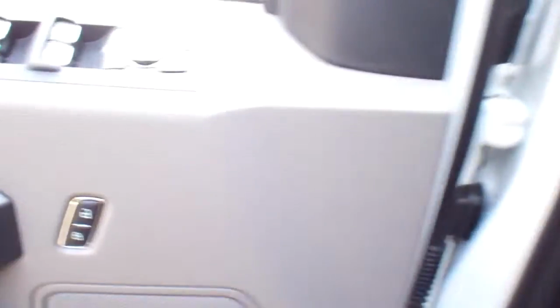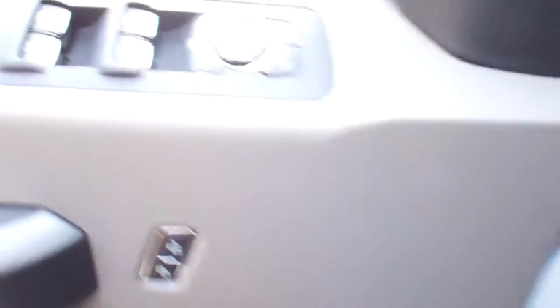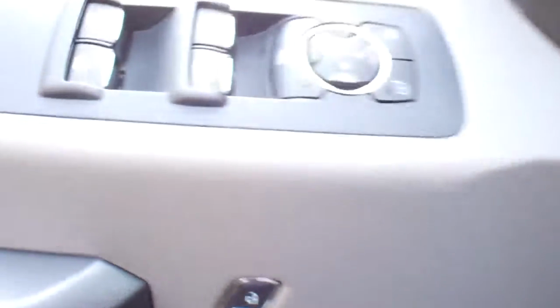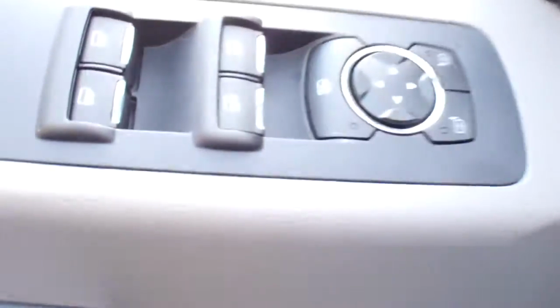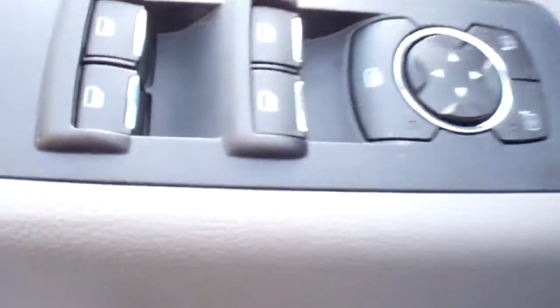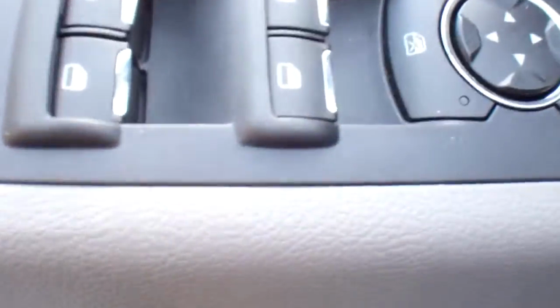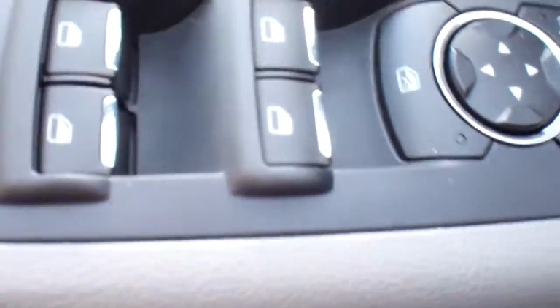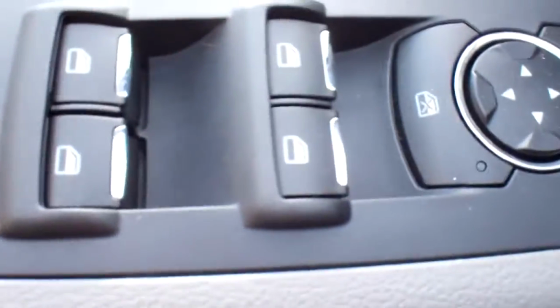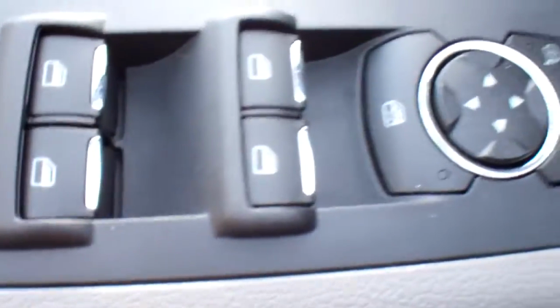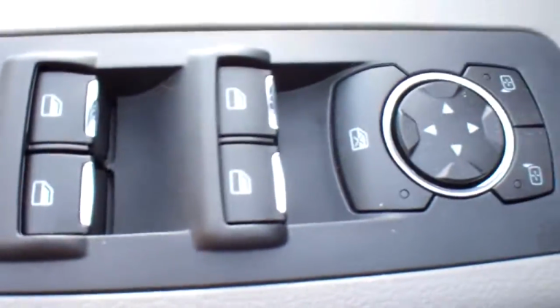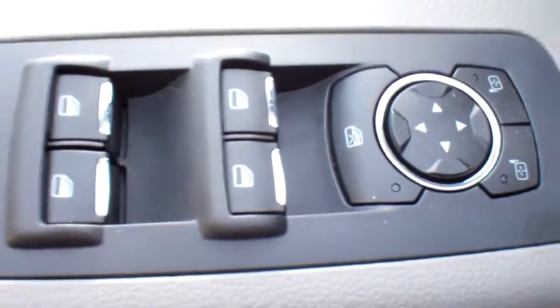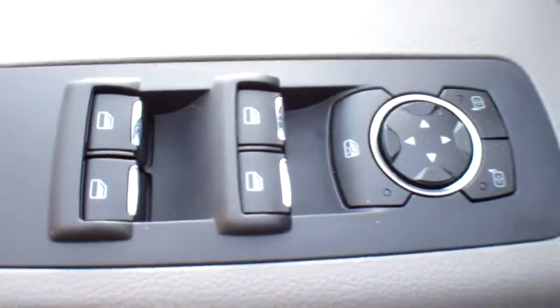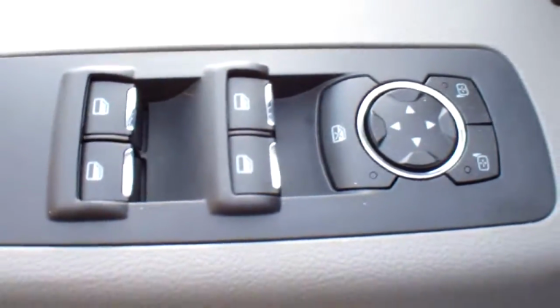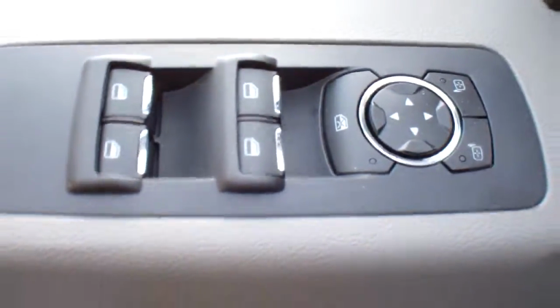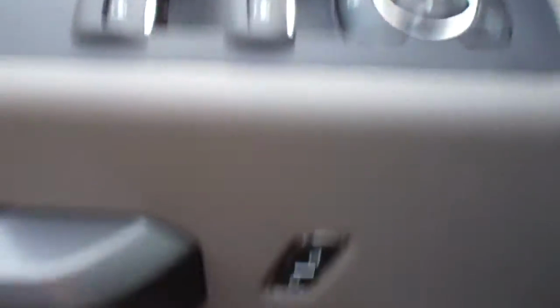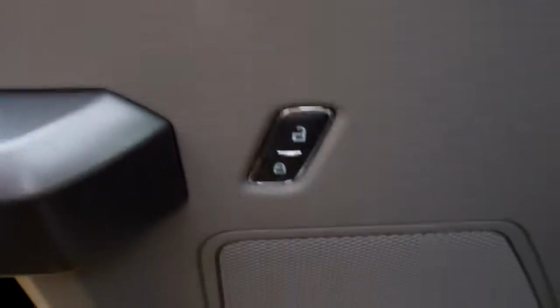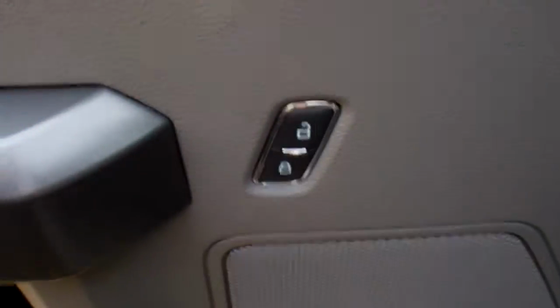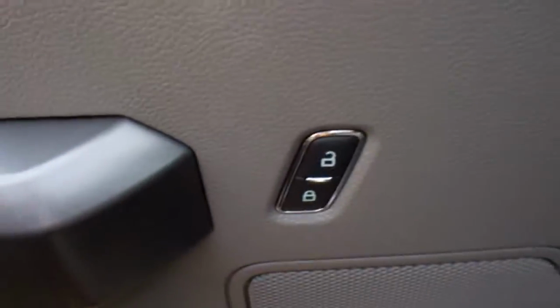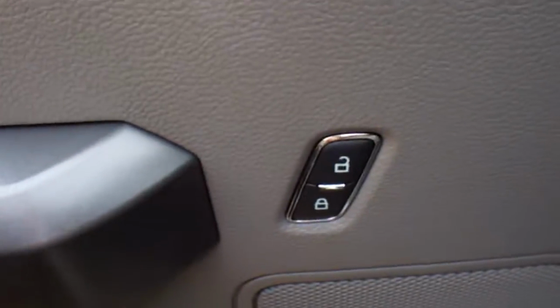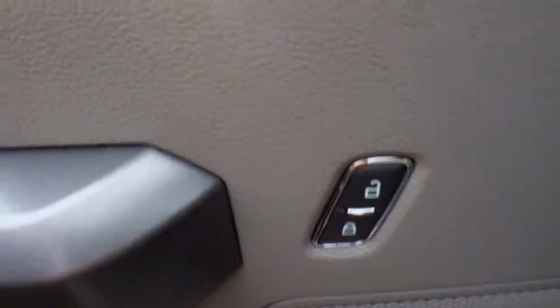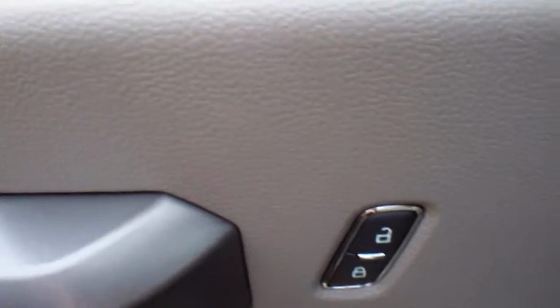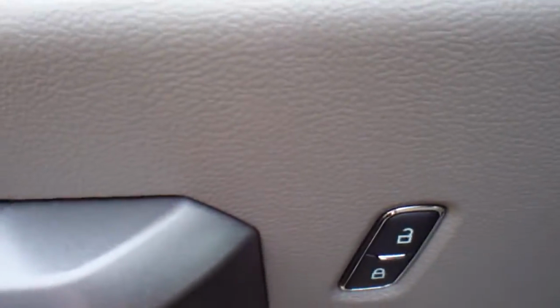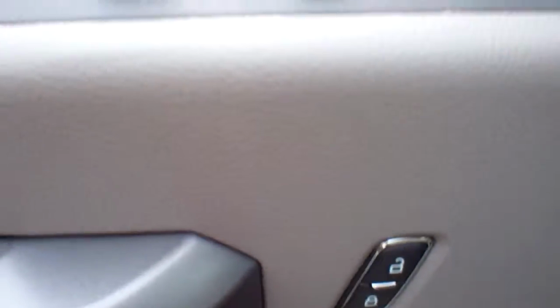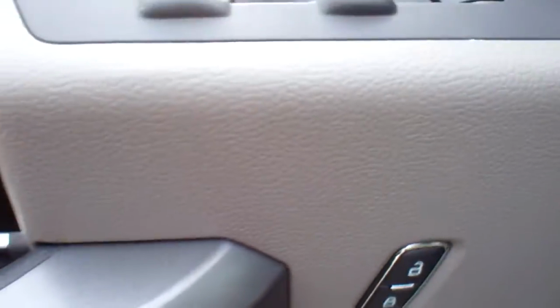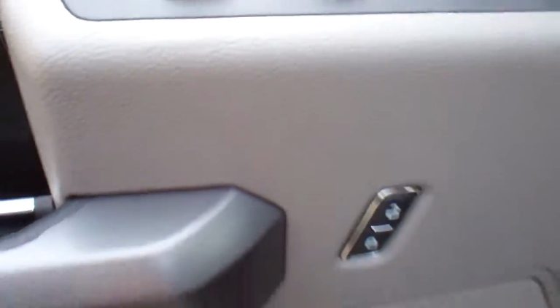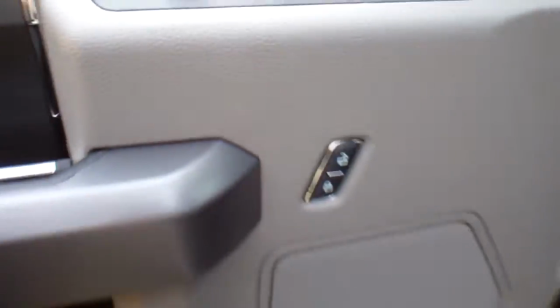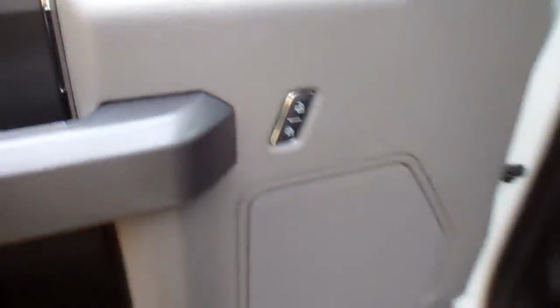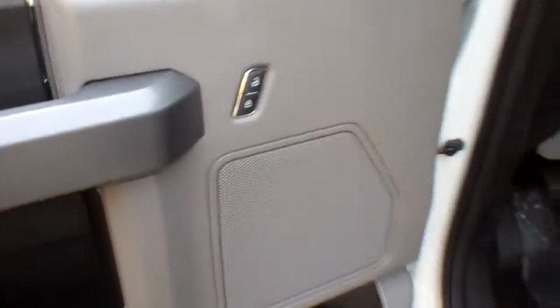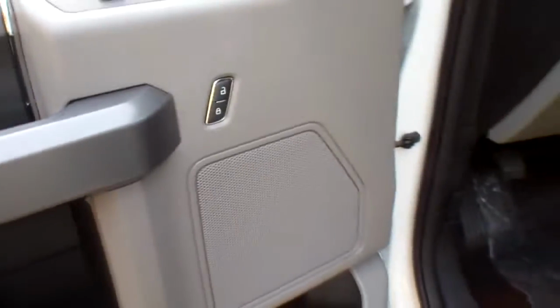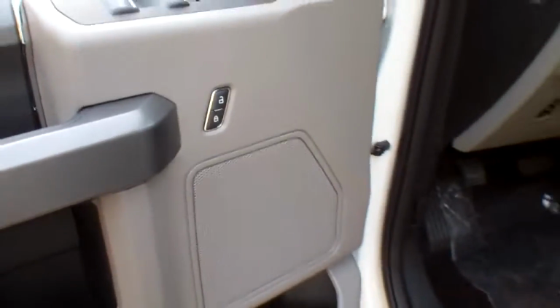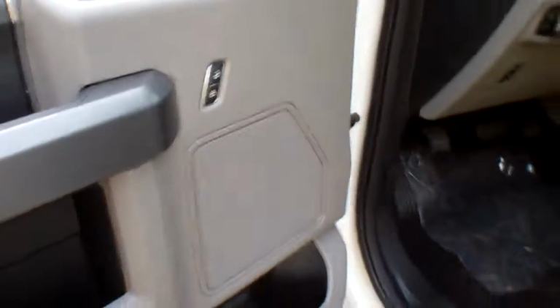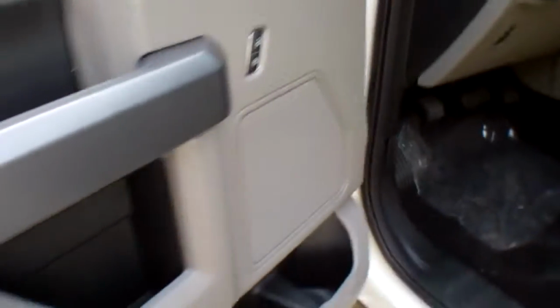You've got power windows, power door locks, and power mirrors as well, and they are heated.